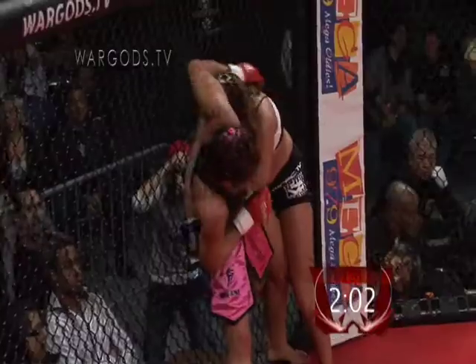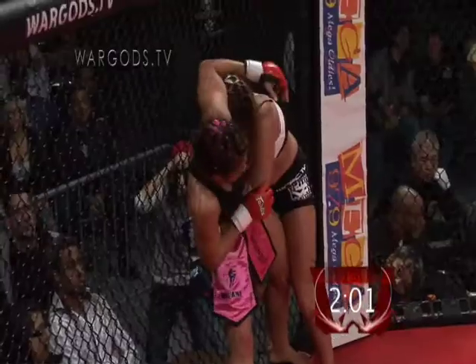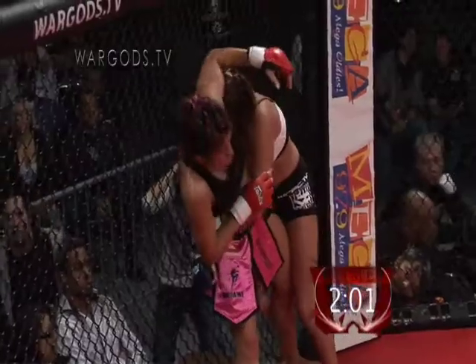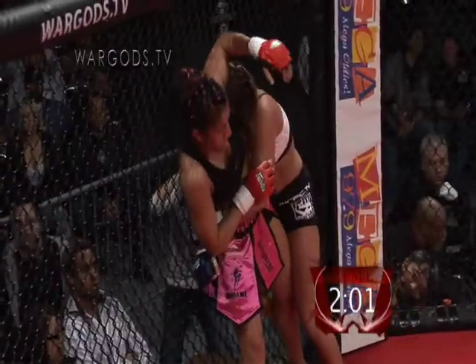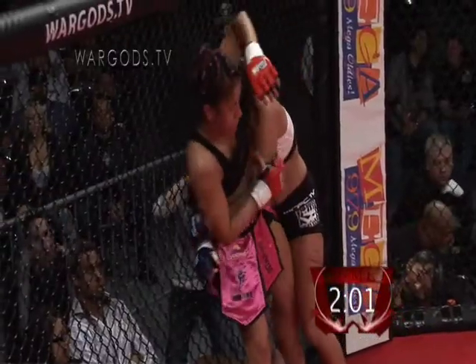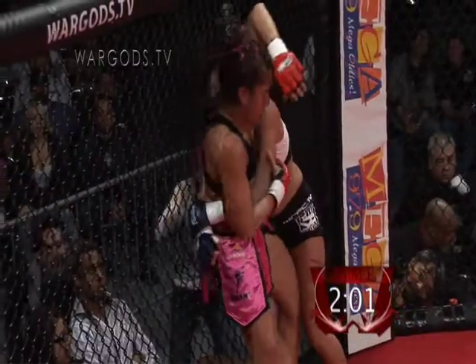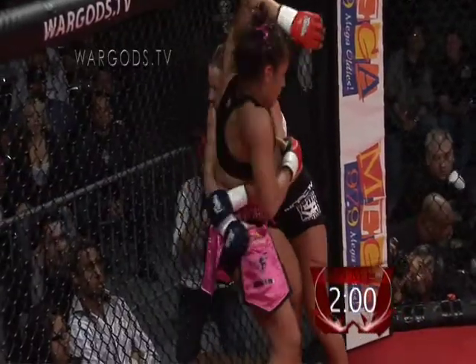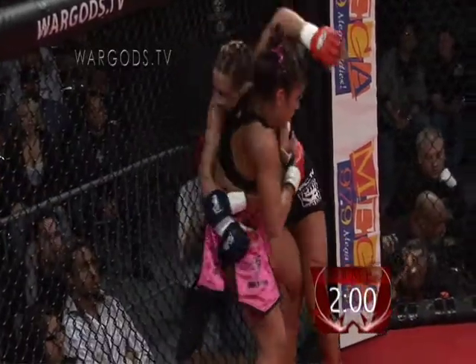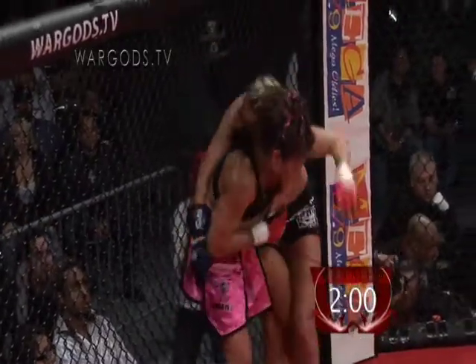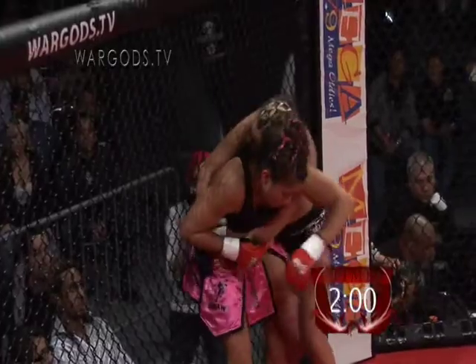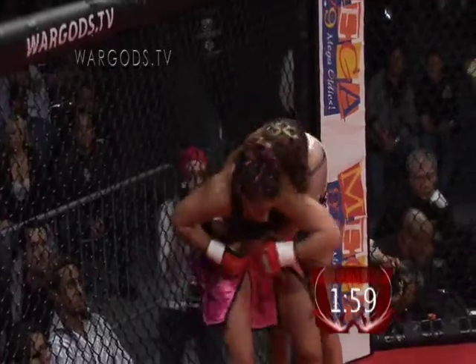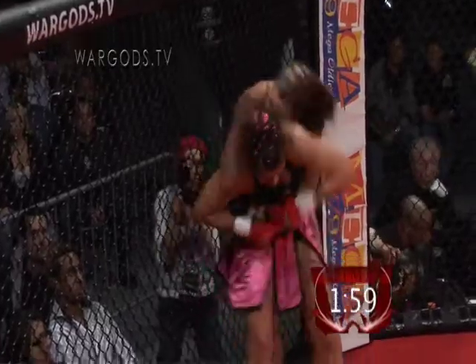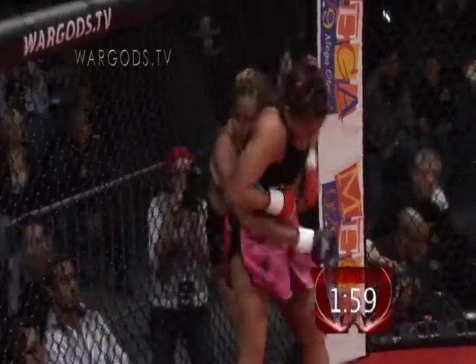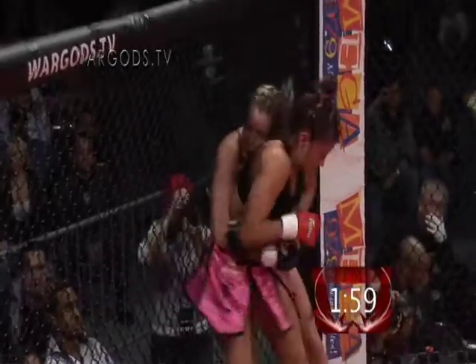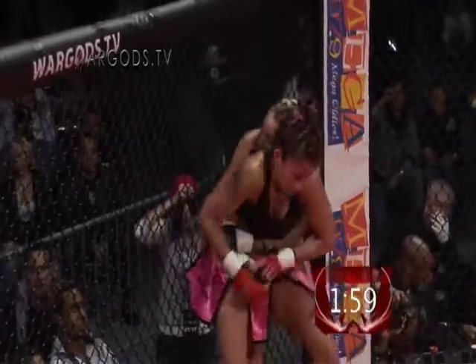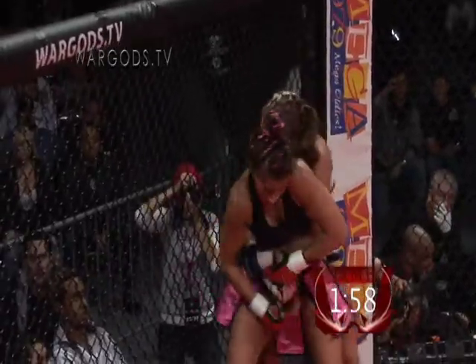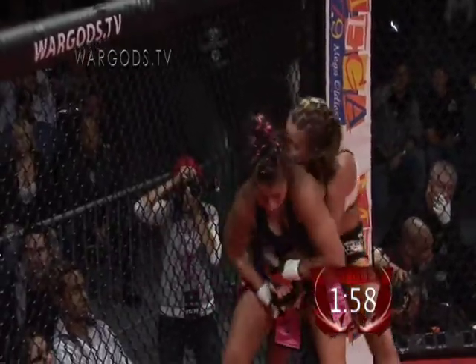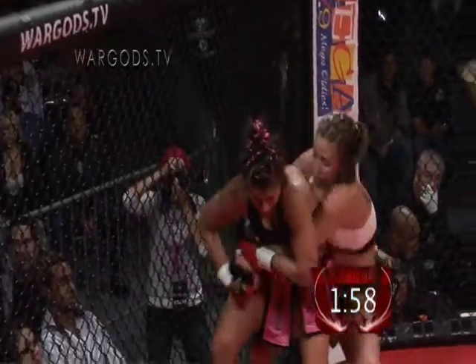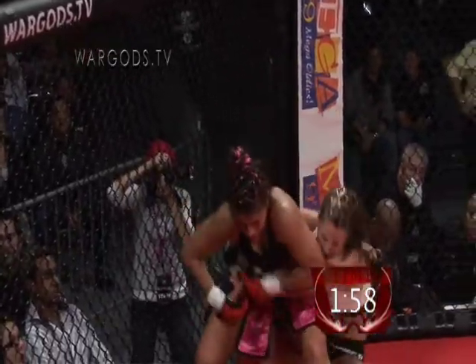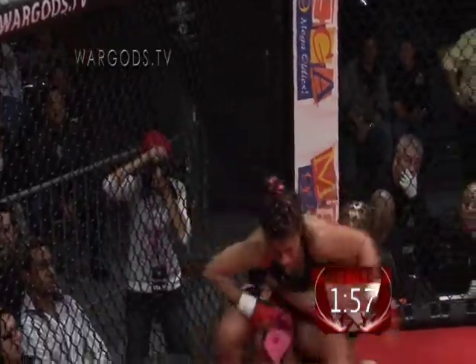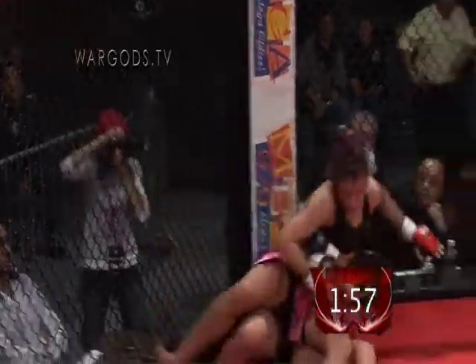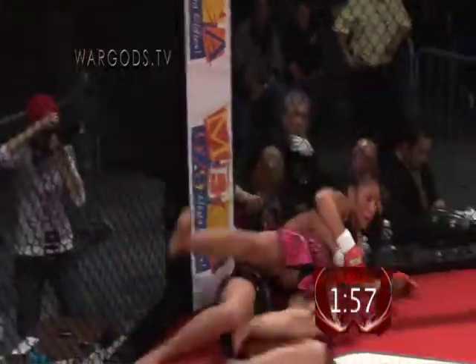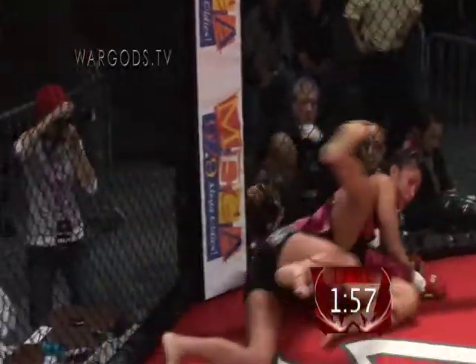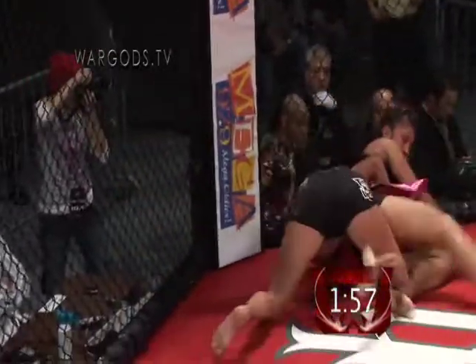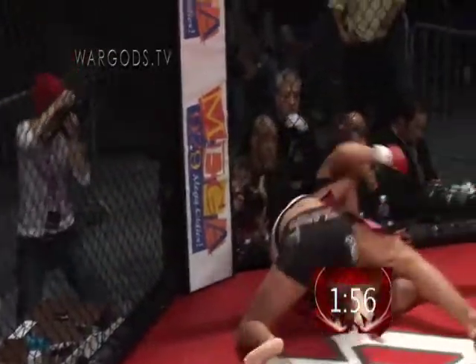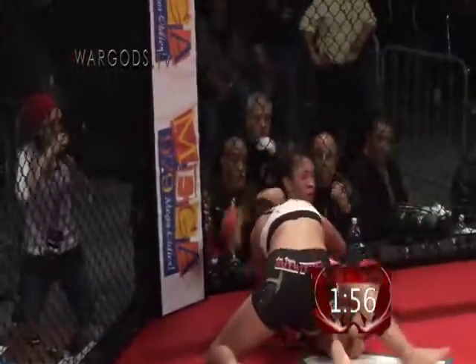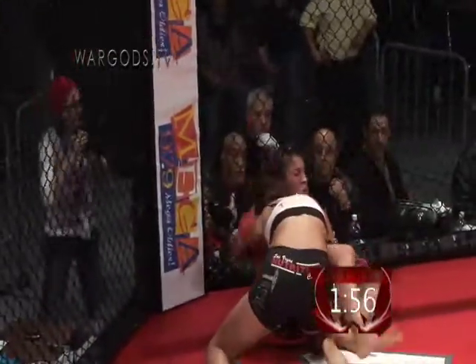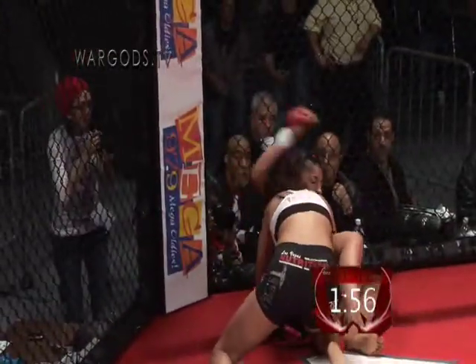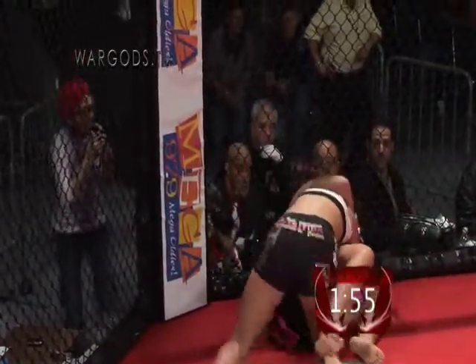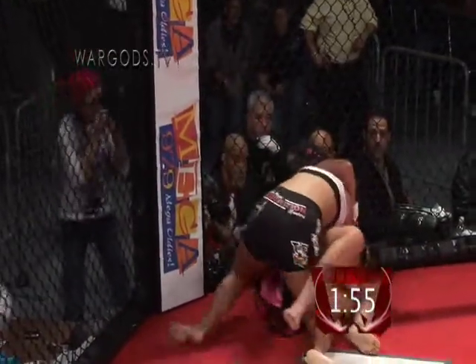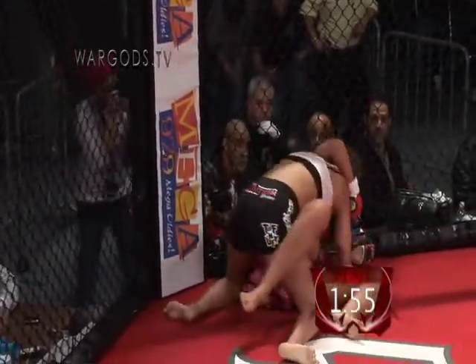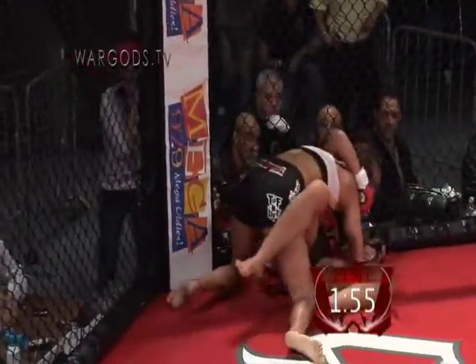Zoila needs to get out now. She needs to get out. She's got her back now, pulled her down to the ground — looks like she's going to end up on bottom.